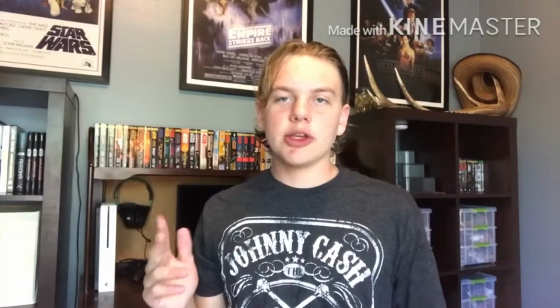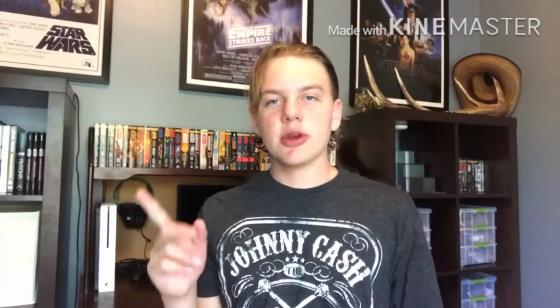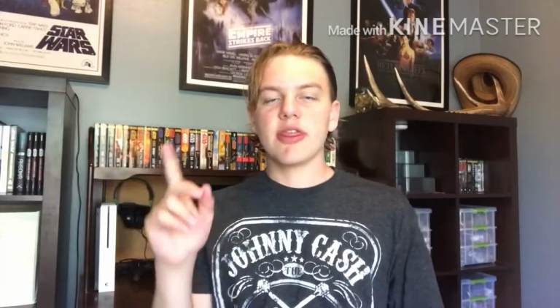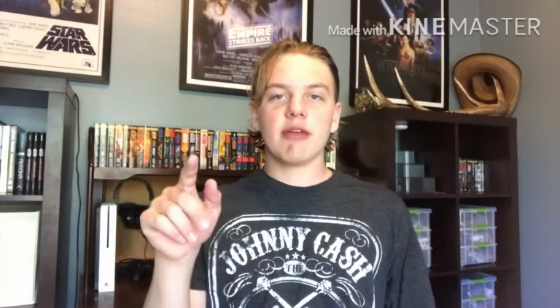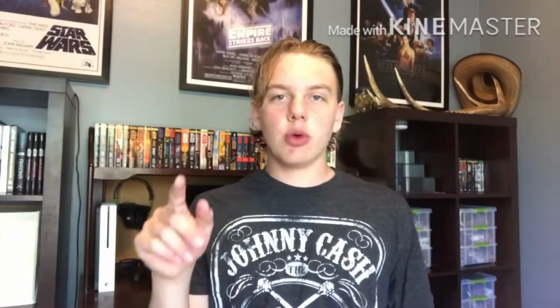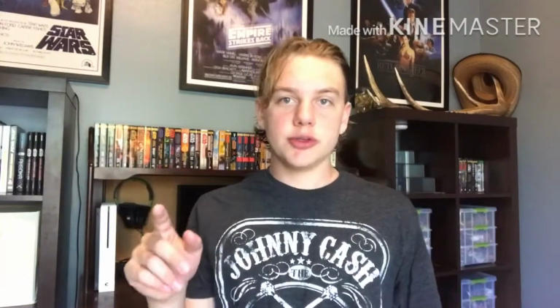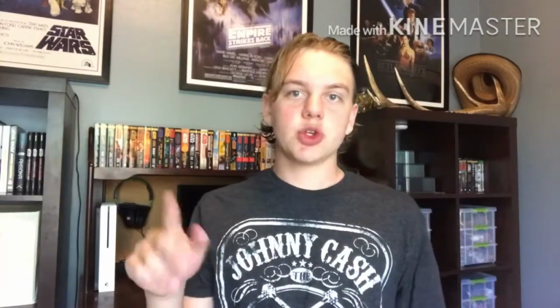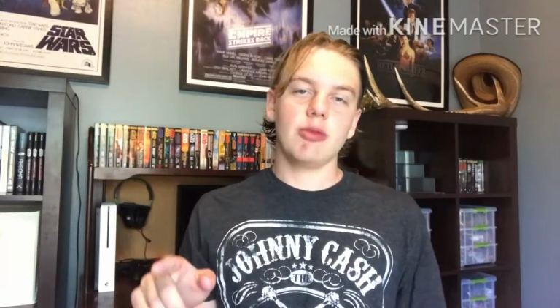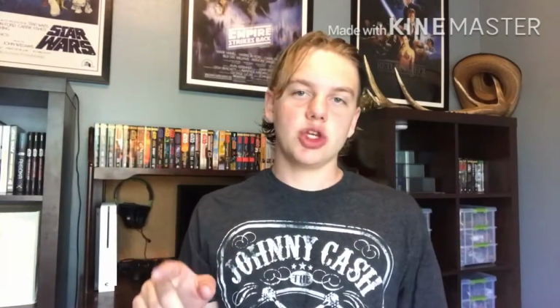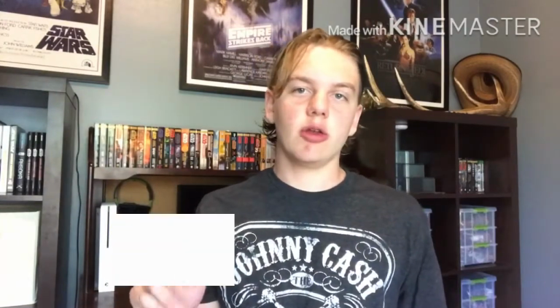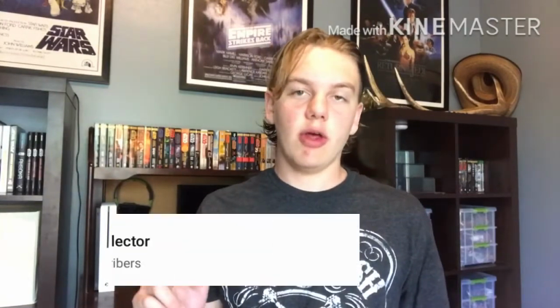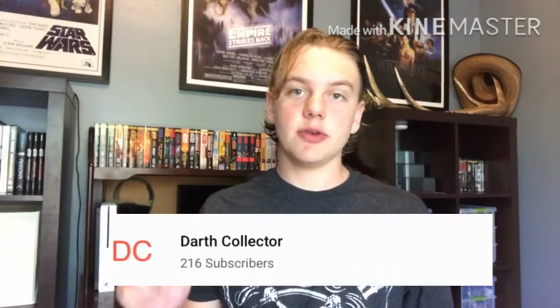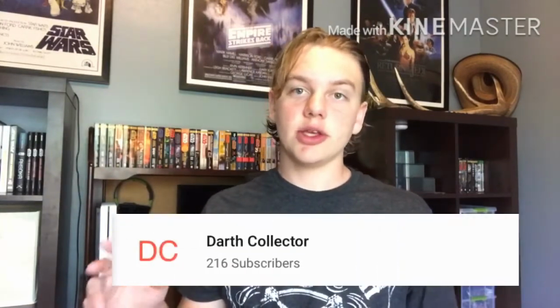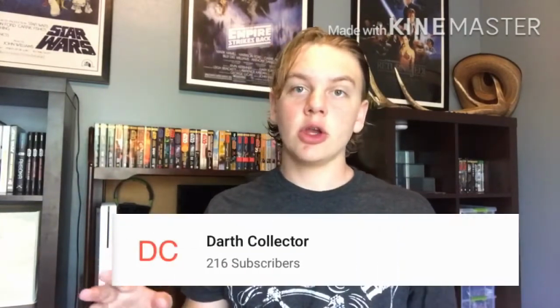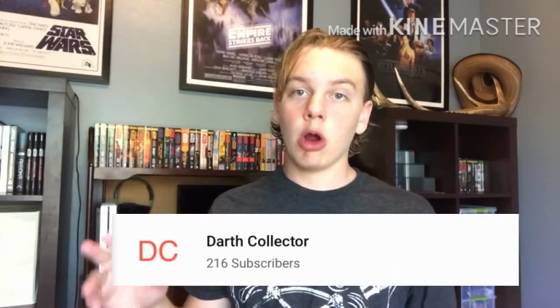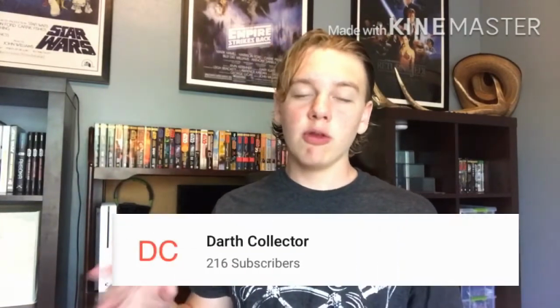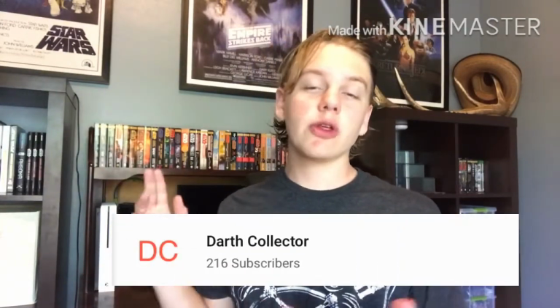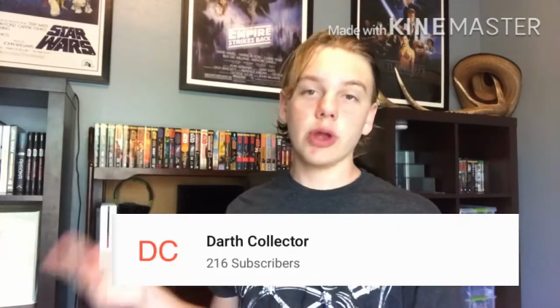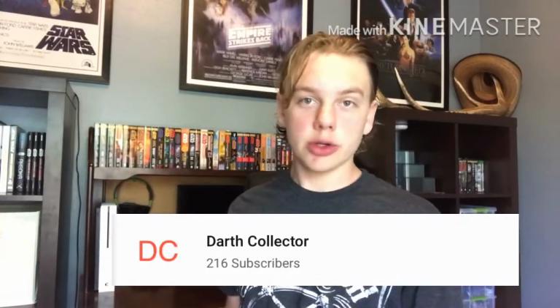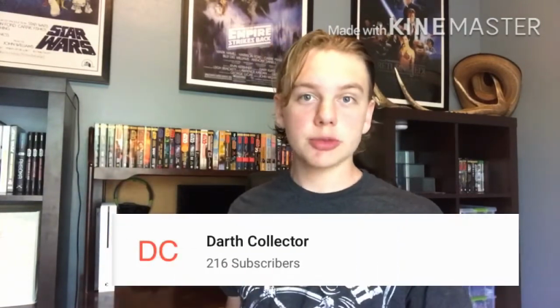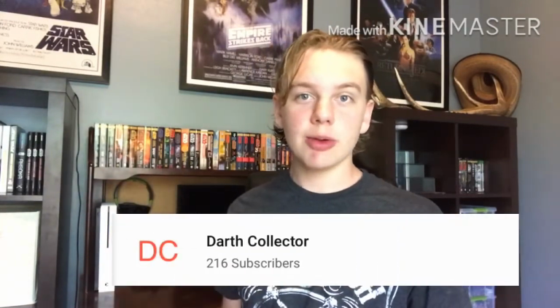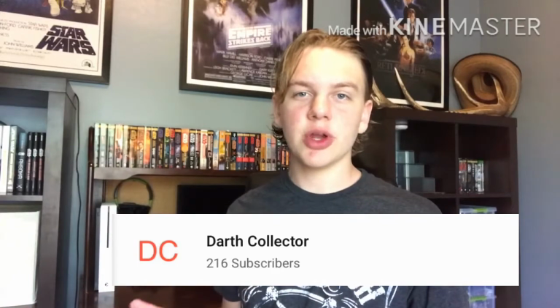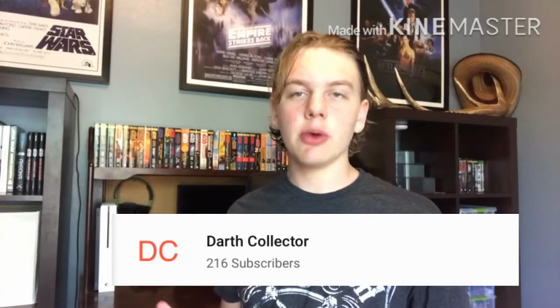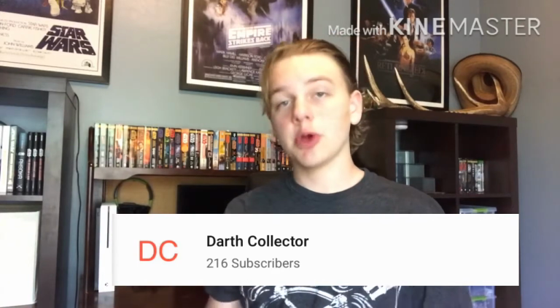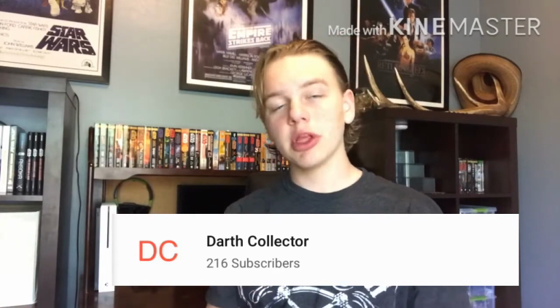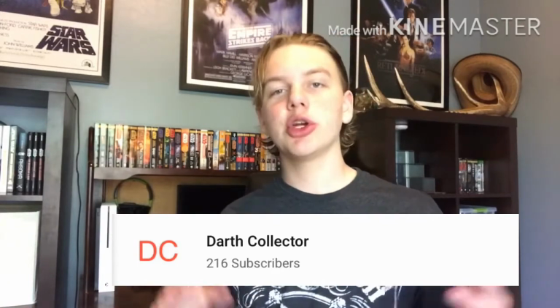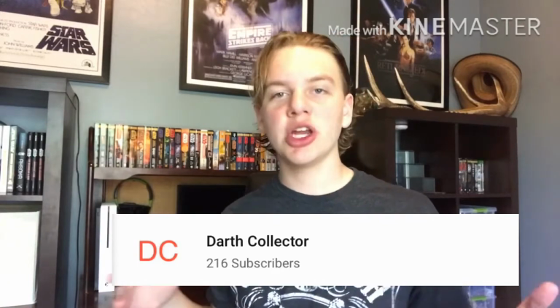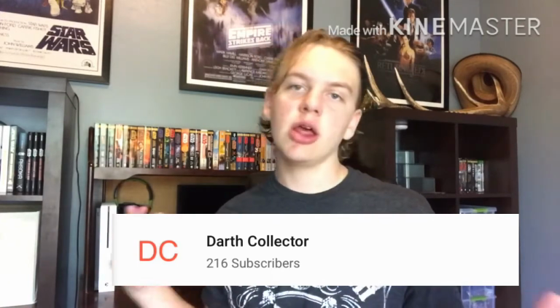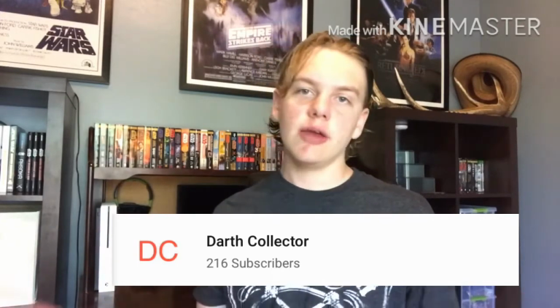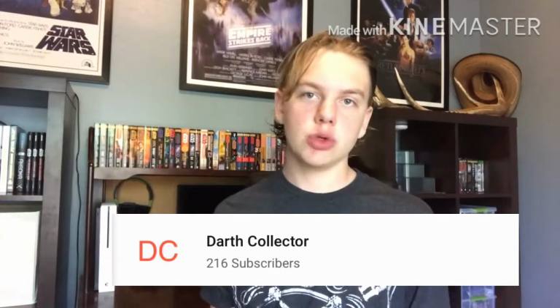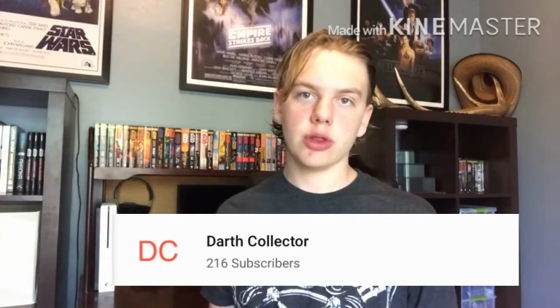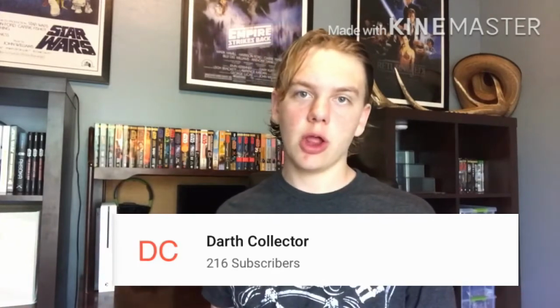I just wanted to thank everyone who subscribed to the channel in the last few days. We're on the road to 300 subscribers right now, so I'd really appreciate it if you would join the club.